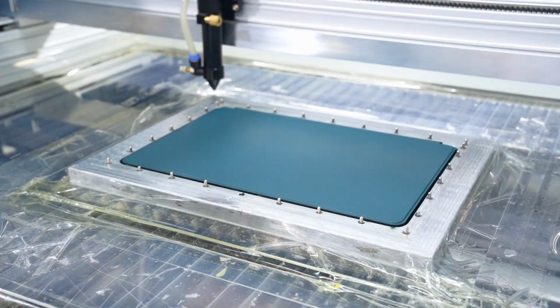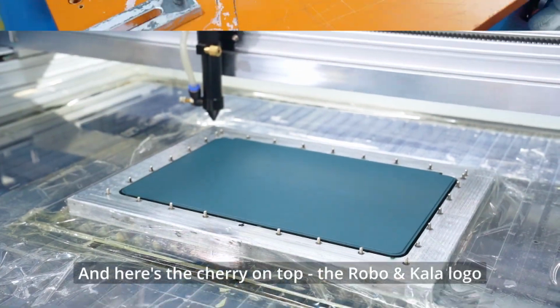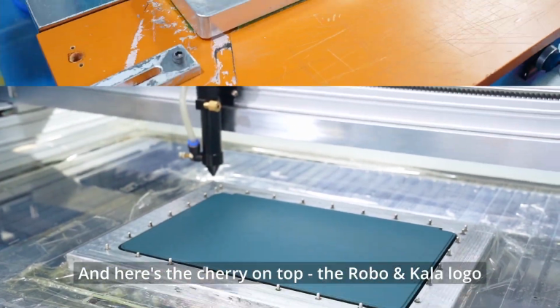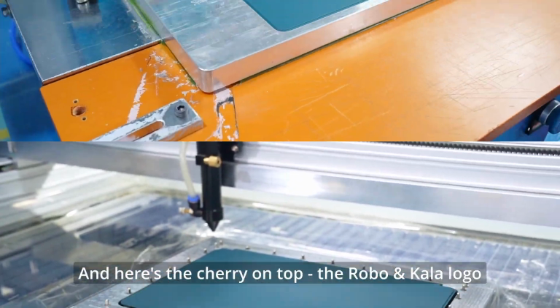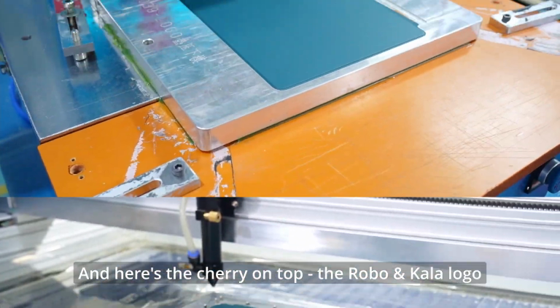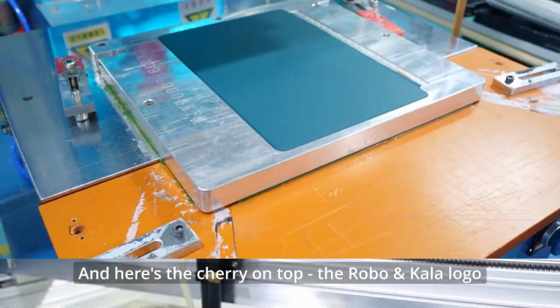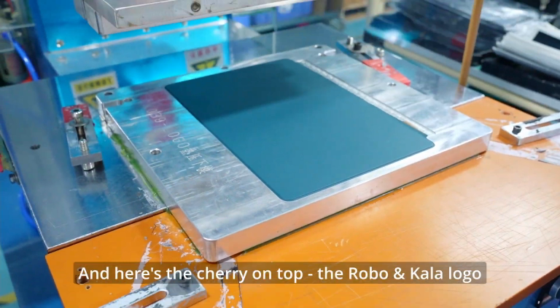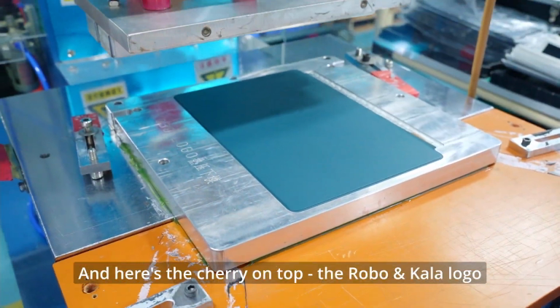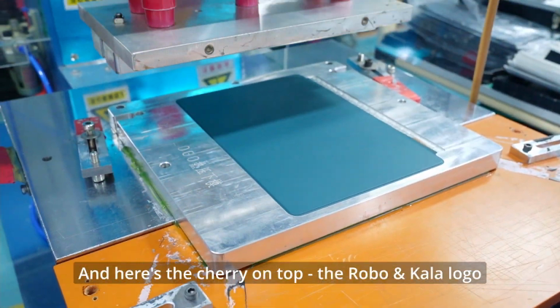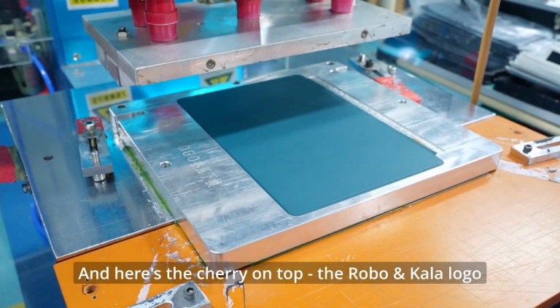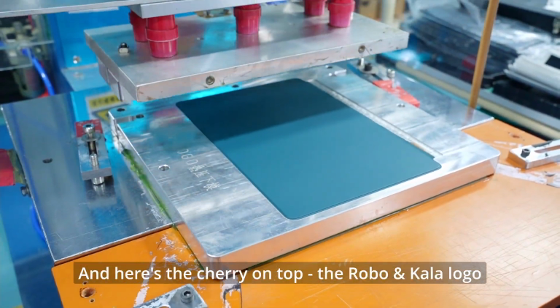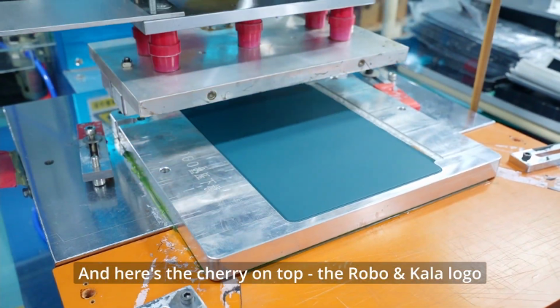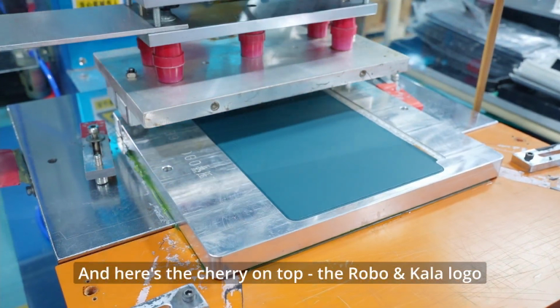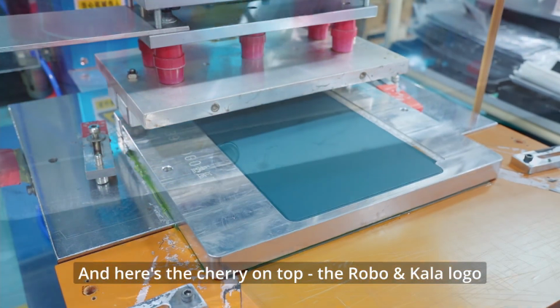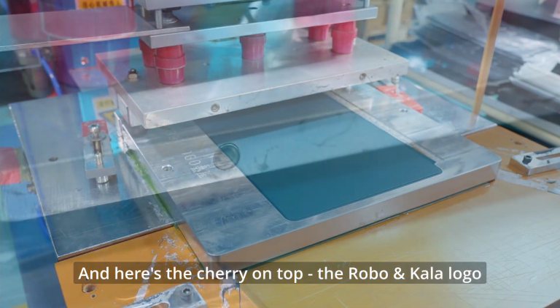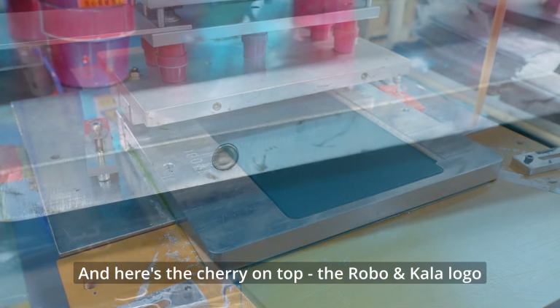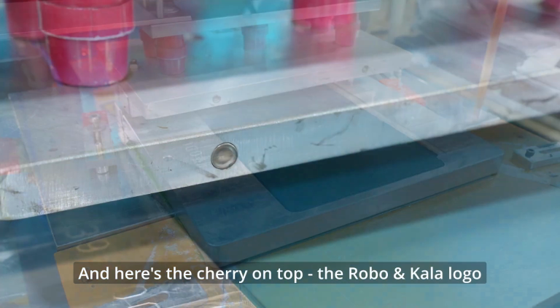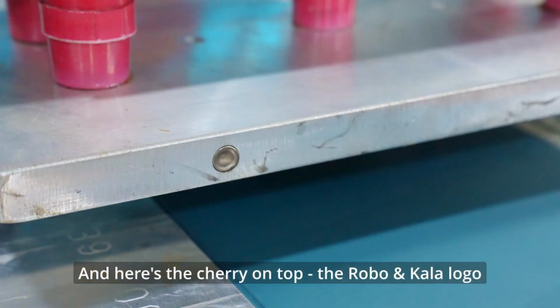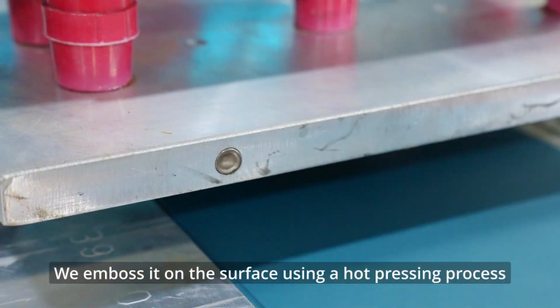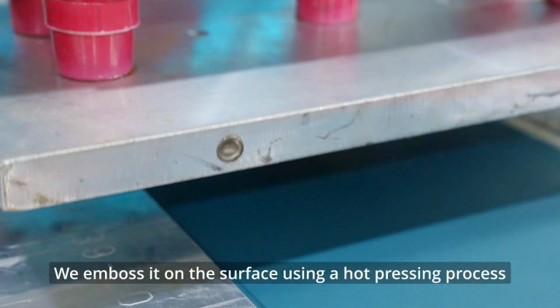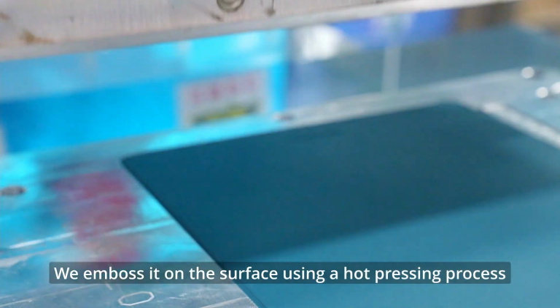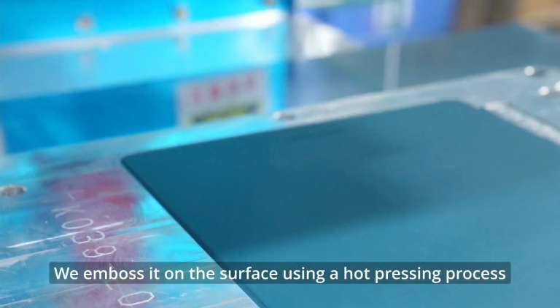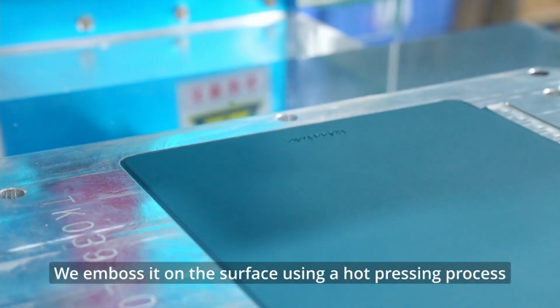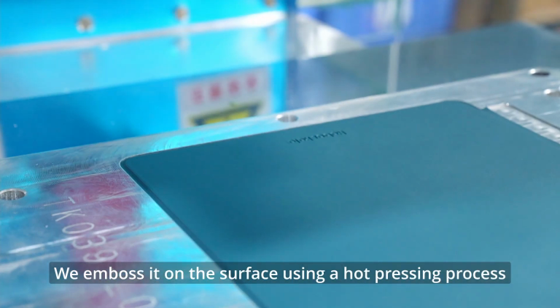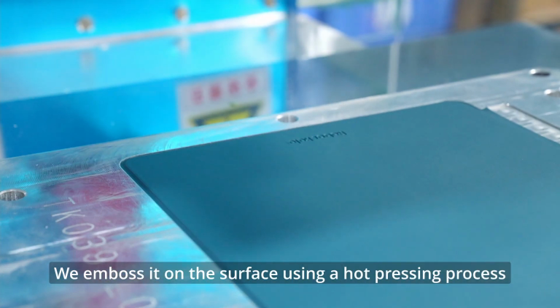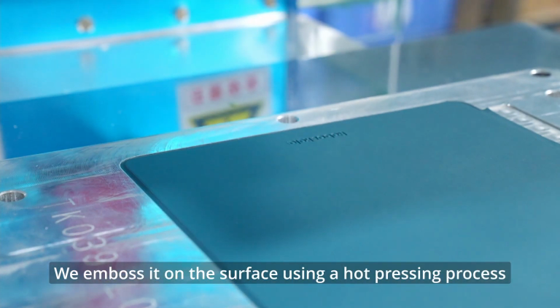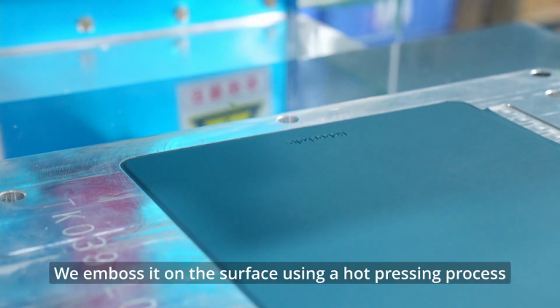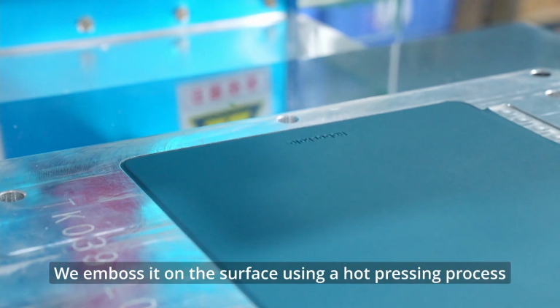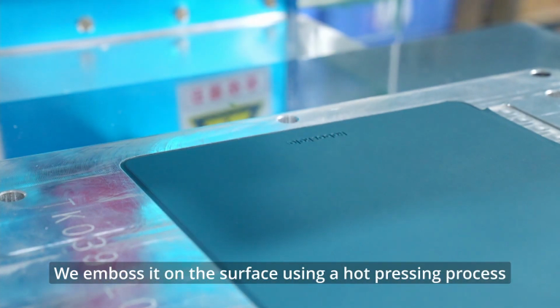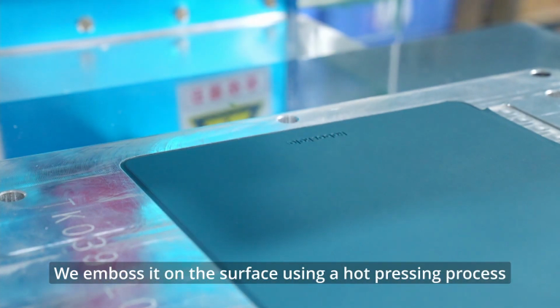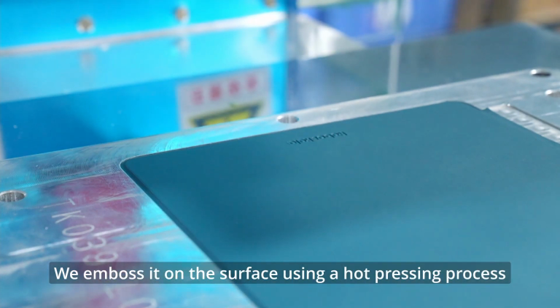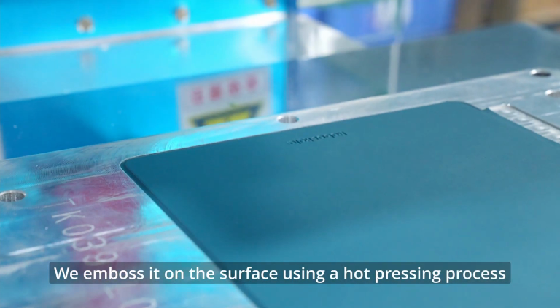And here's the cherry on top — the RubenColor logo. We emboss it on the surface using a hard pressing process.